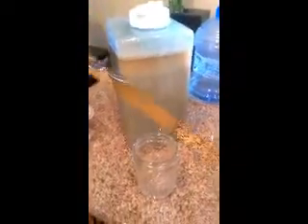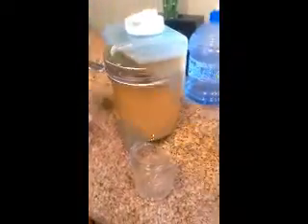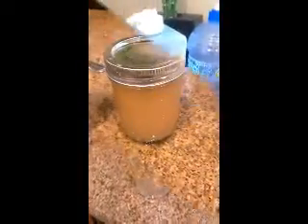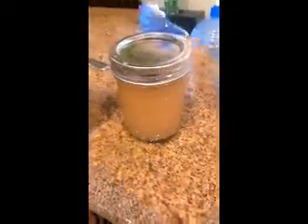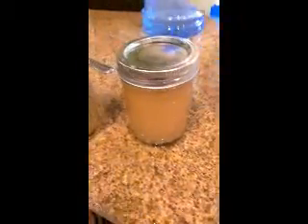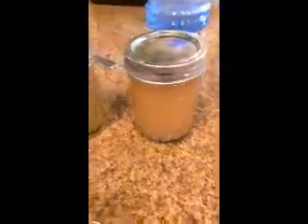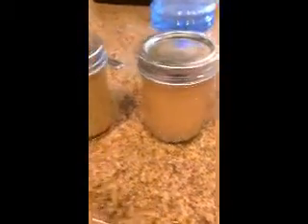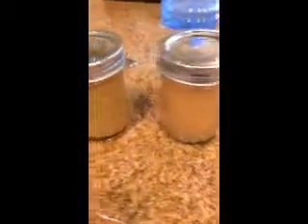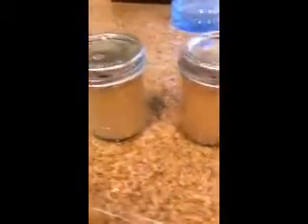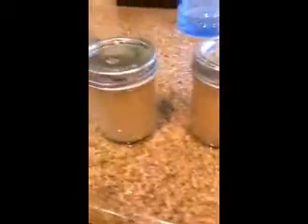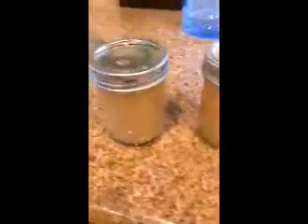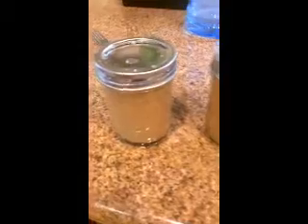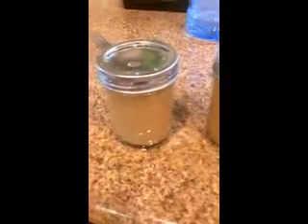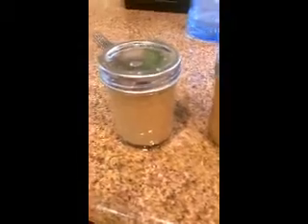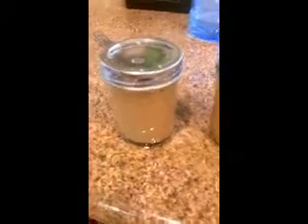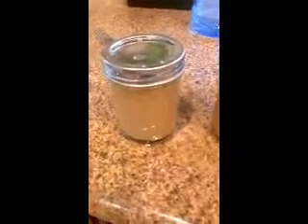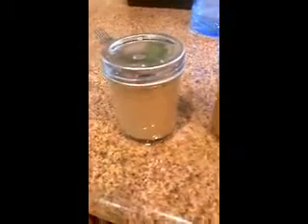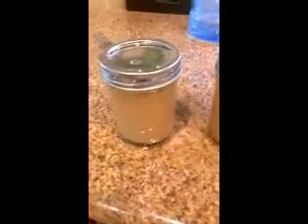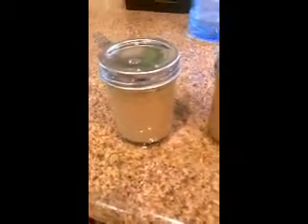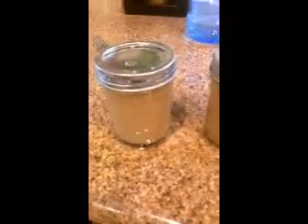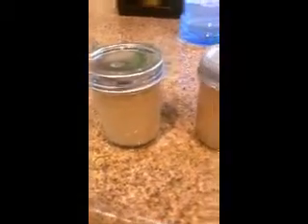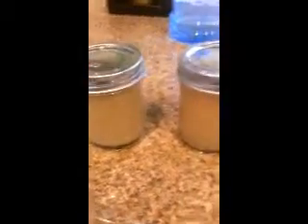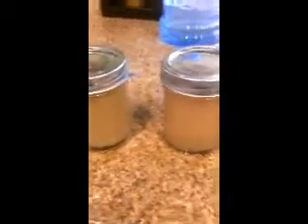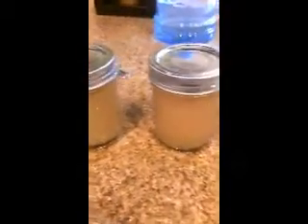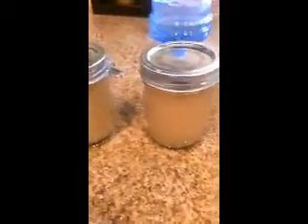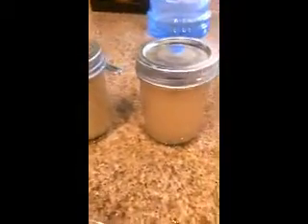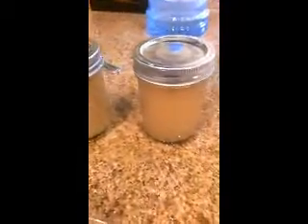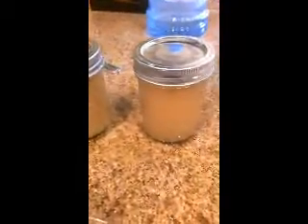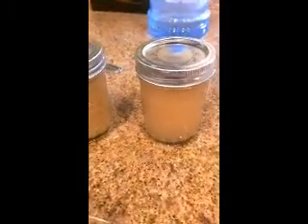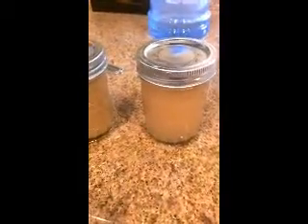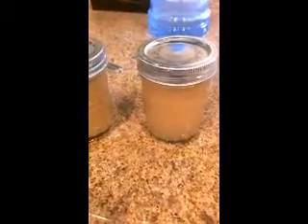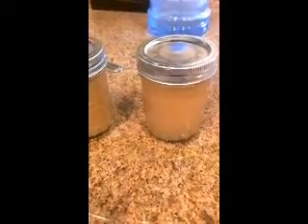All we want is that center section right there, just between the light and the dark. So we're going to go ahead and pour those off. And as you can see, it looks a little cloudy, but we have the middle section.